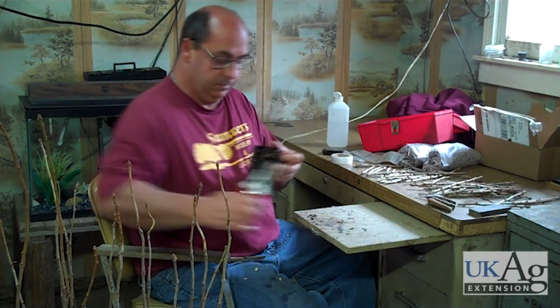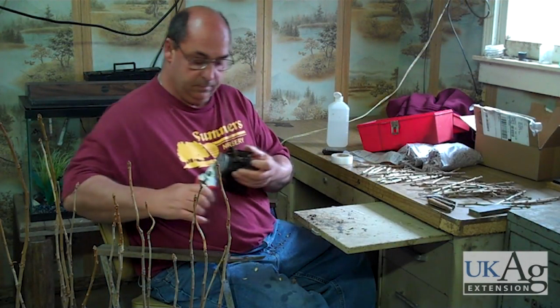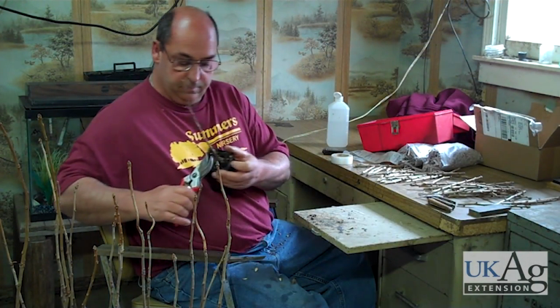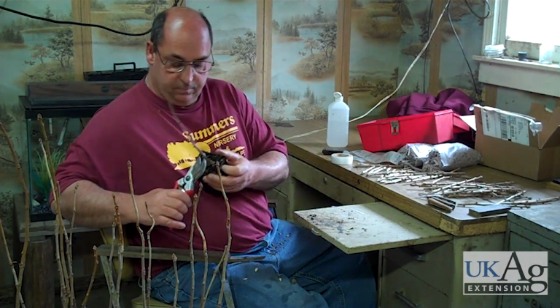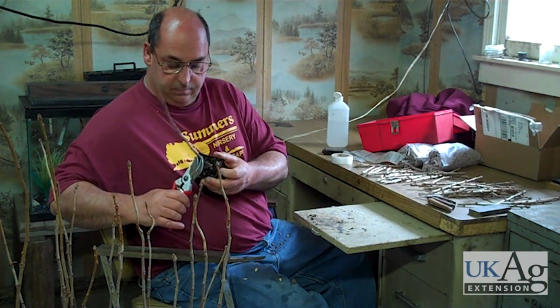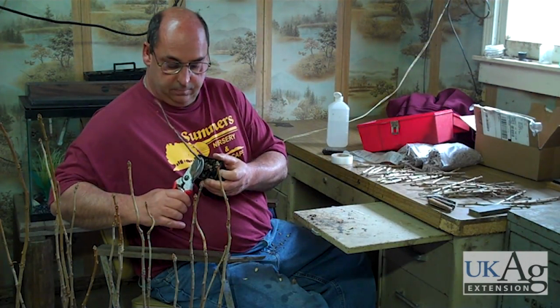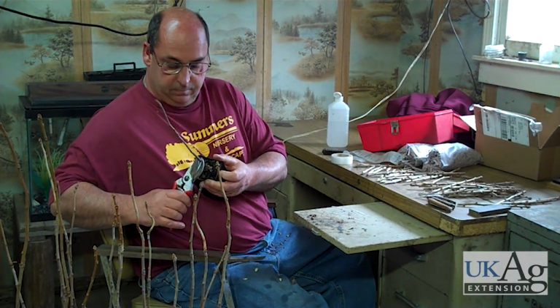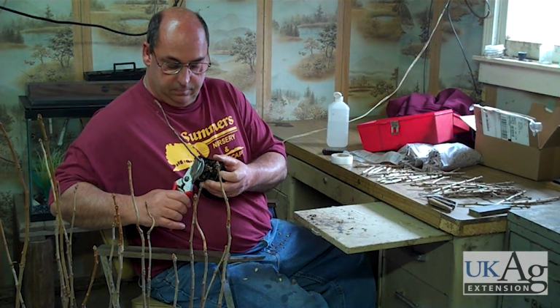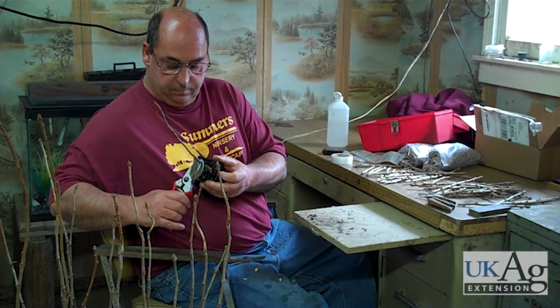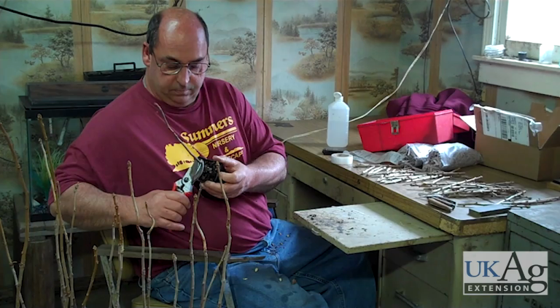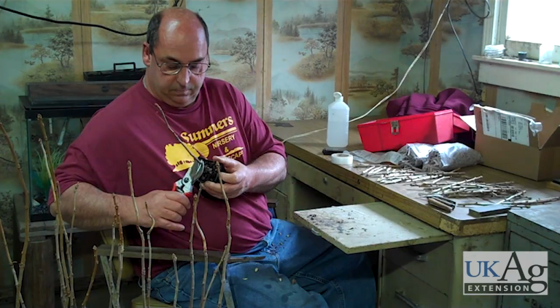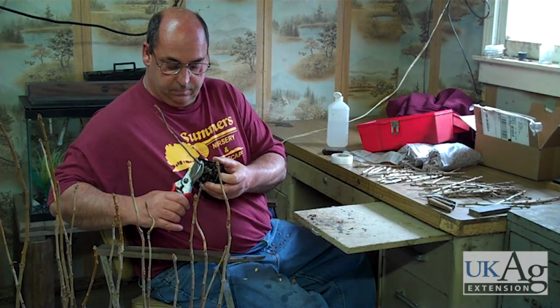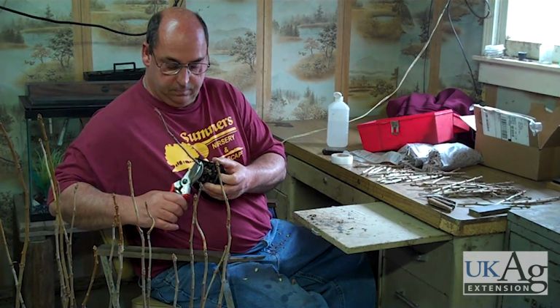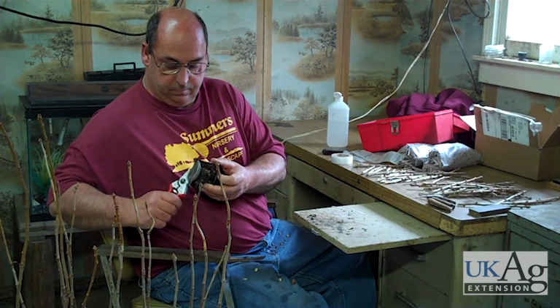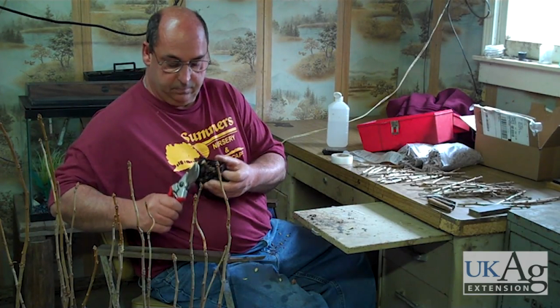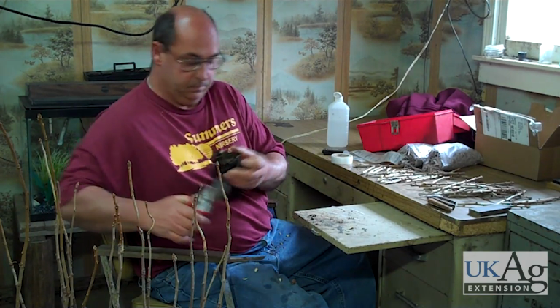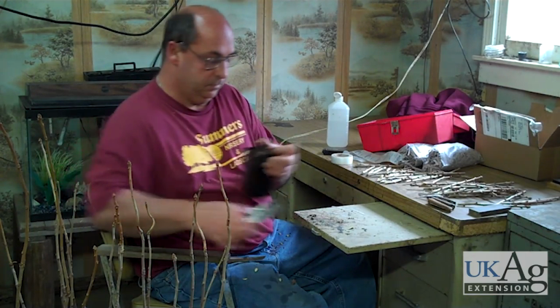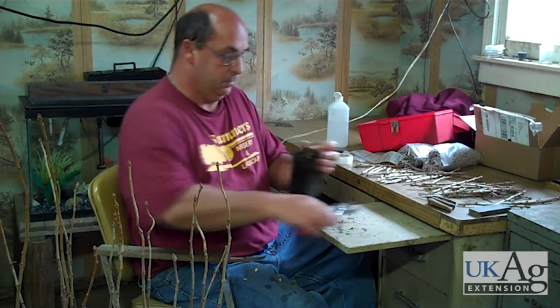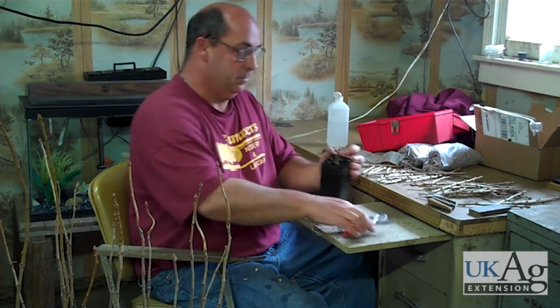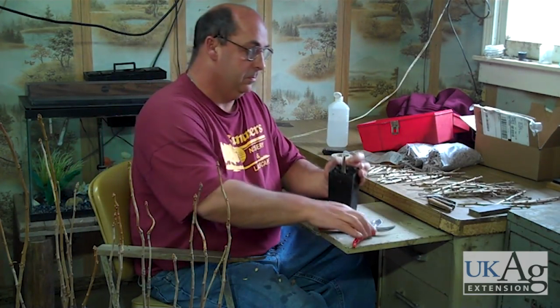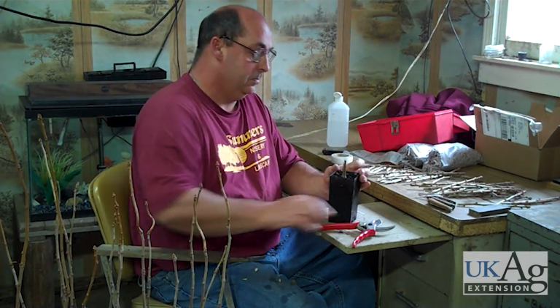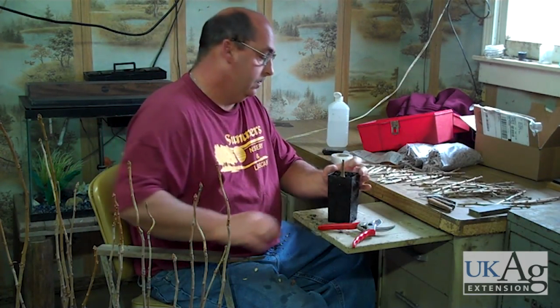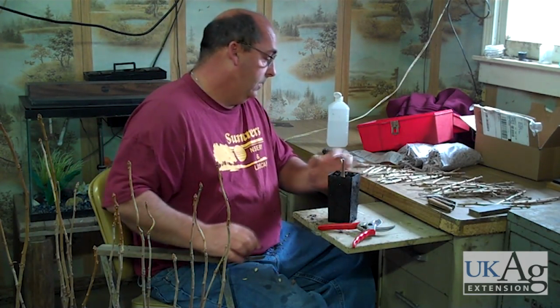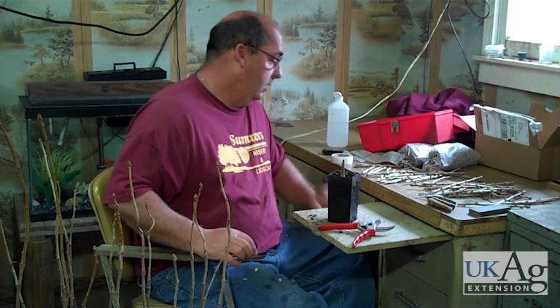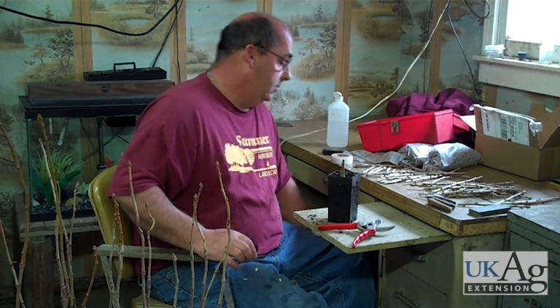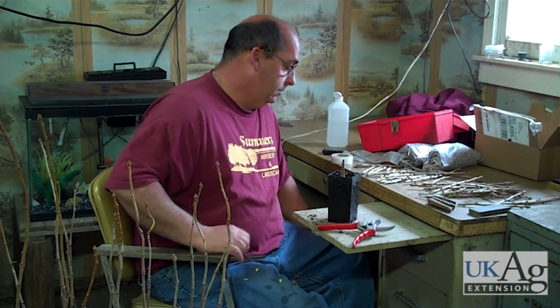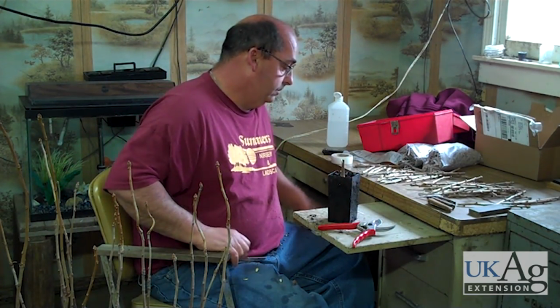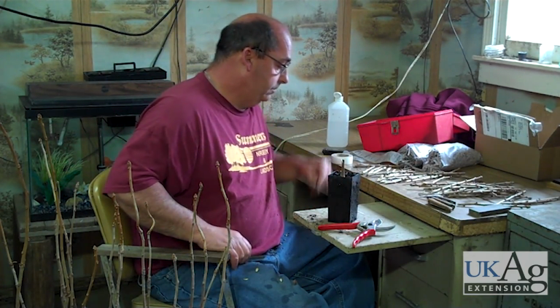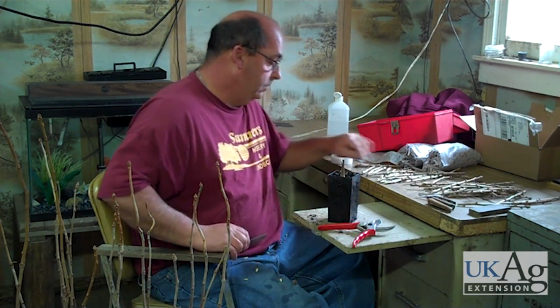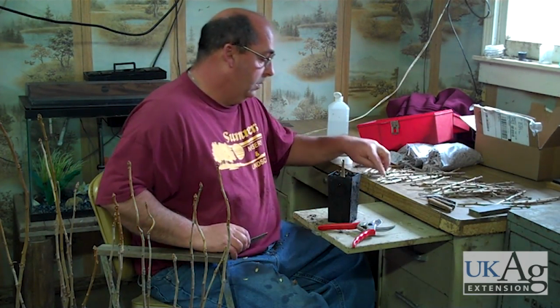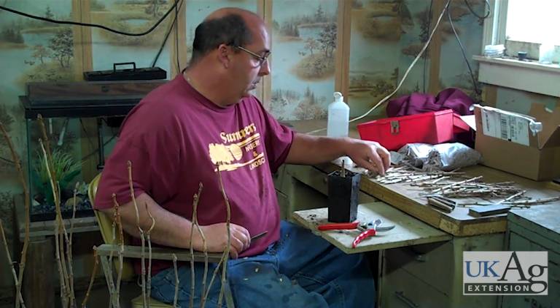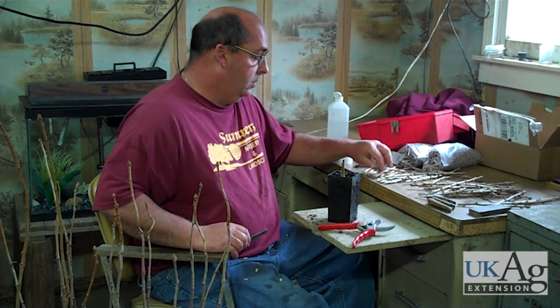When grafting deciduous plants, the rootstock is cut away just above the incision. With evergreen plants, this cut is not made until the graft is healed.